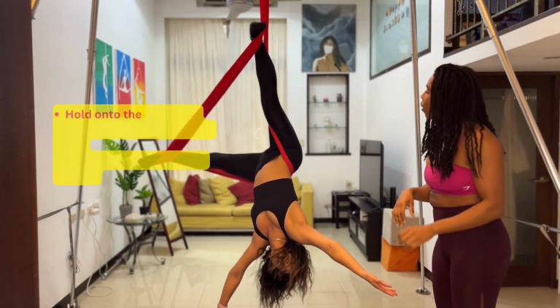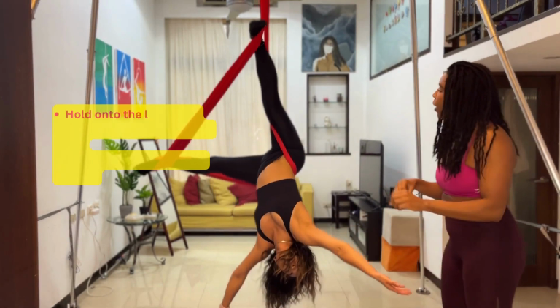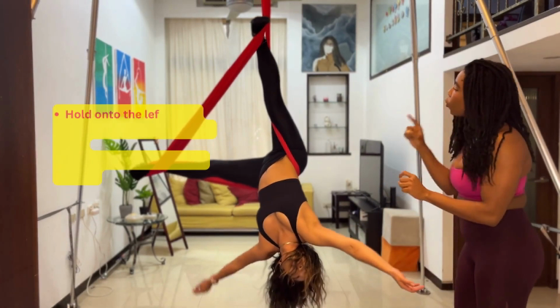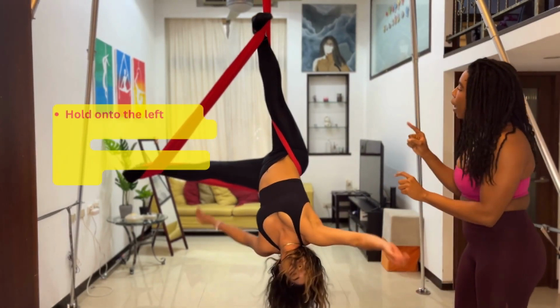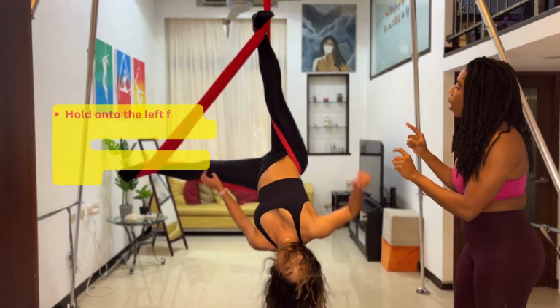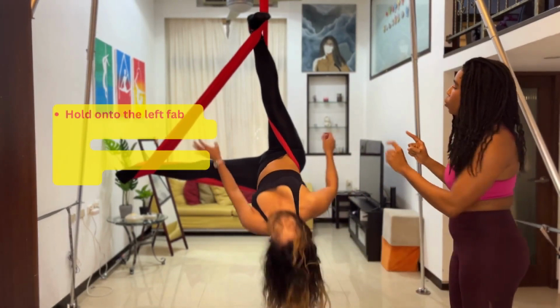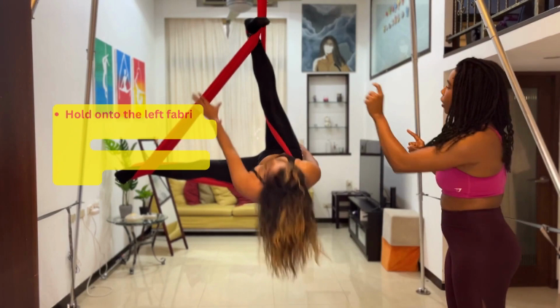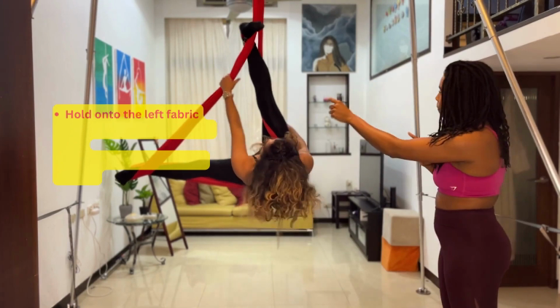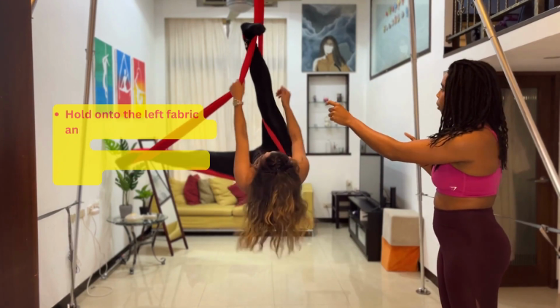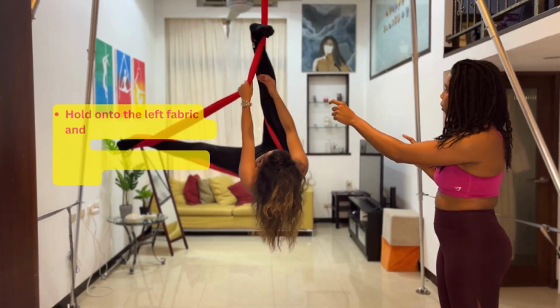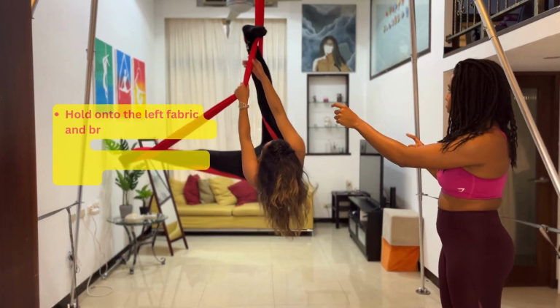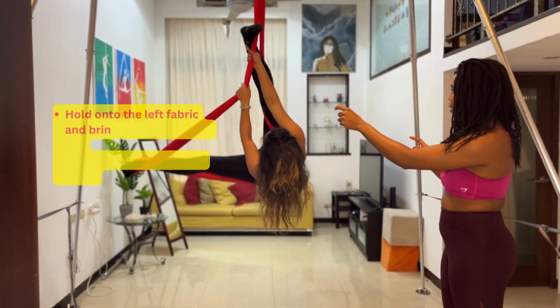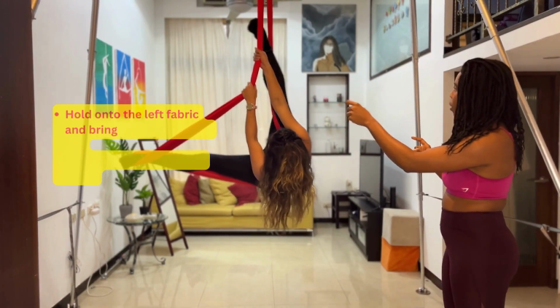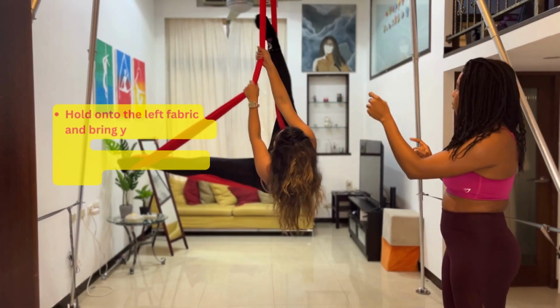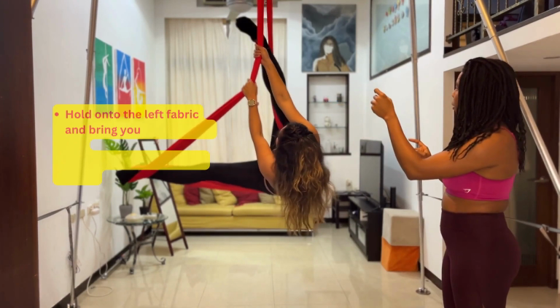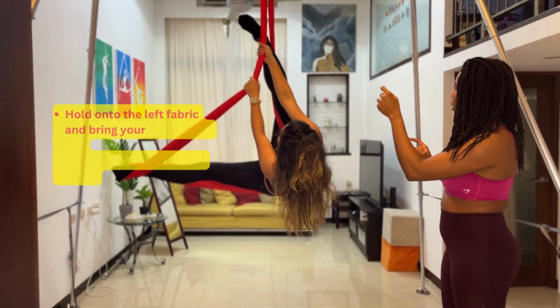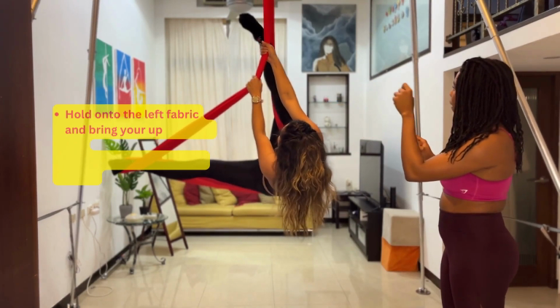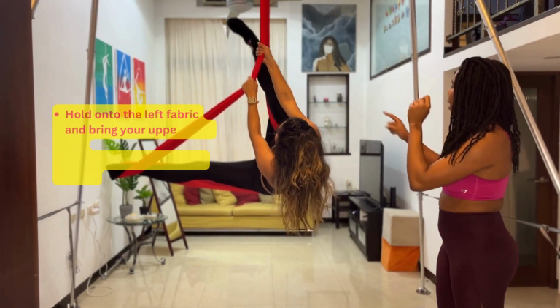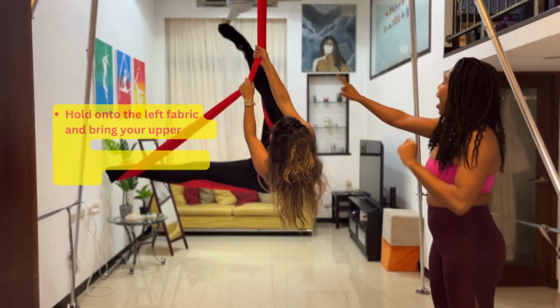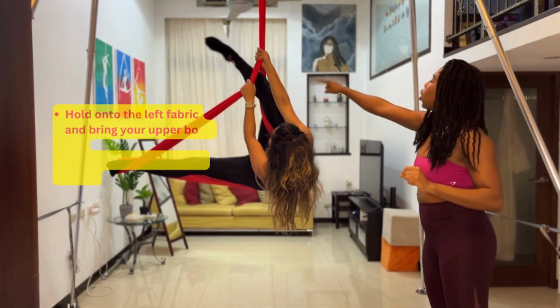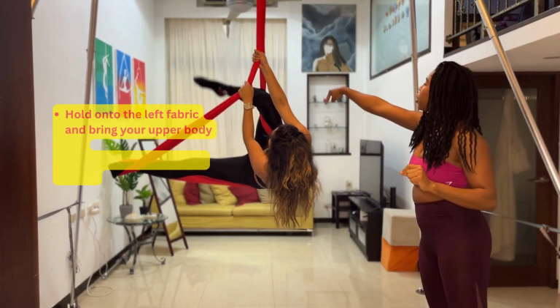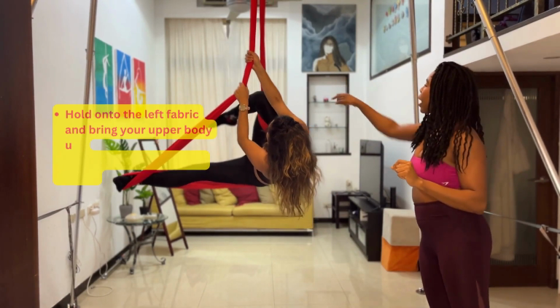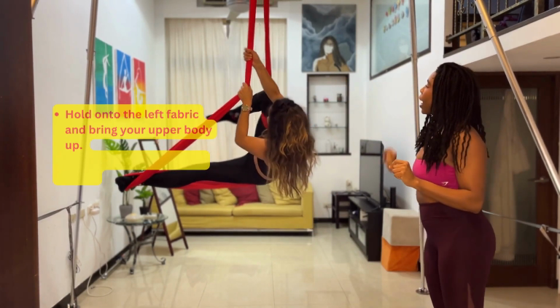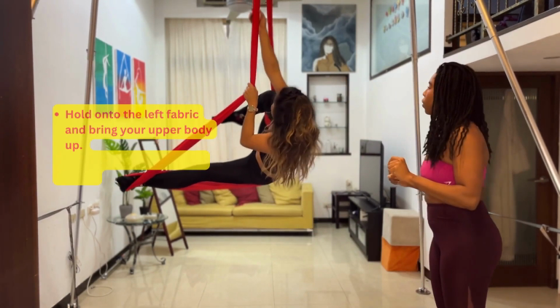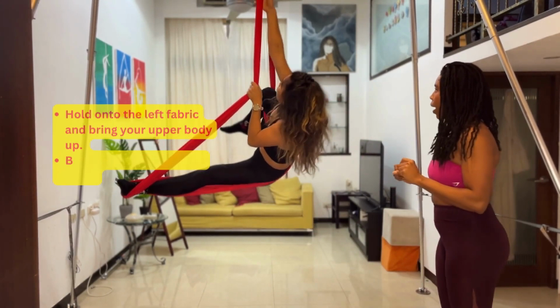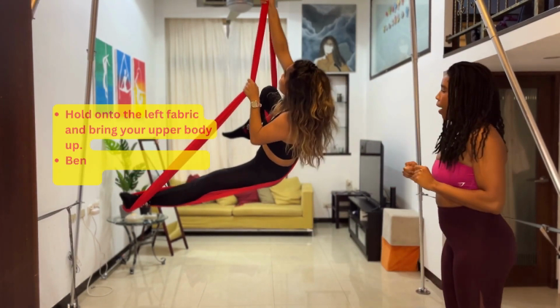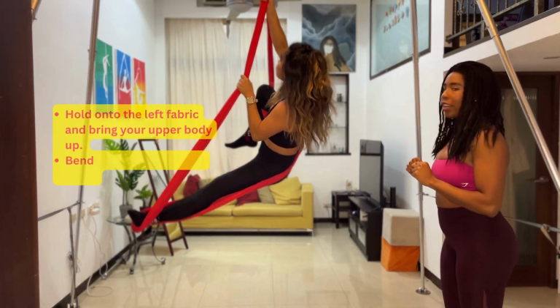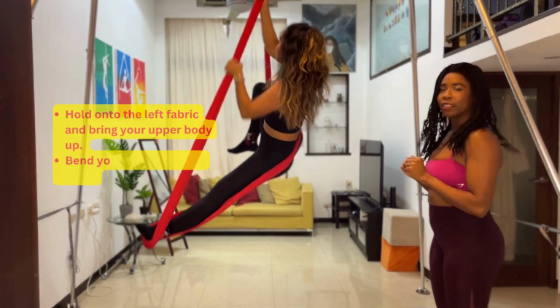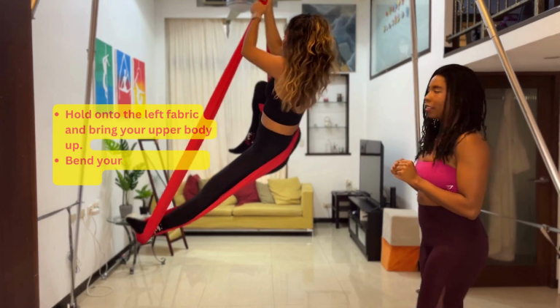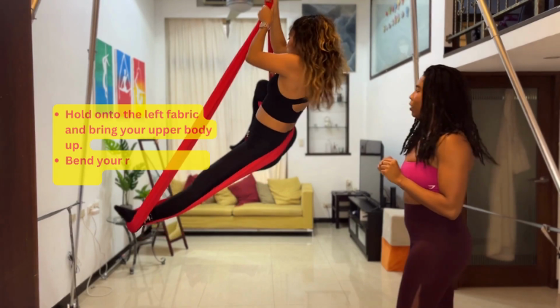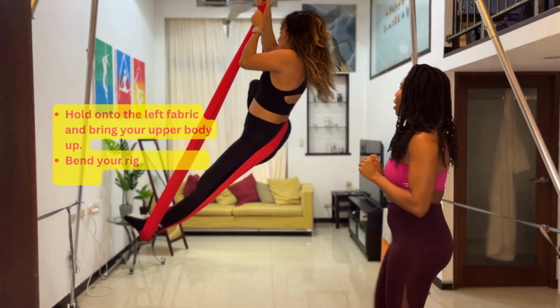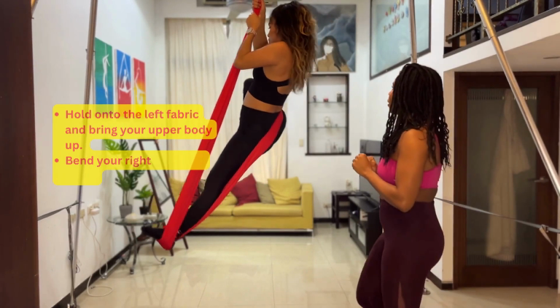Now Karina, grab onto the left fabric with both hands to pull yourself up, and hook your right leg on the right fabric.